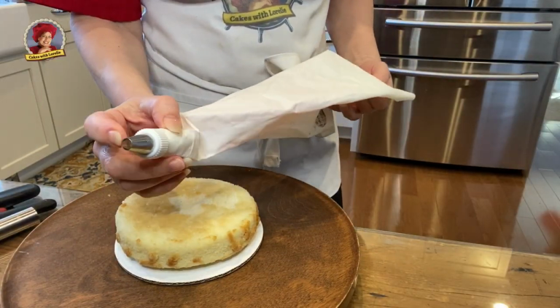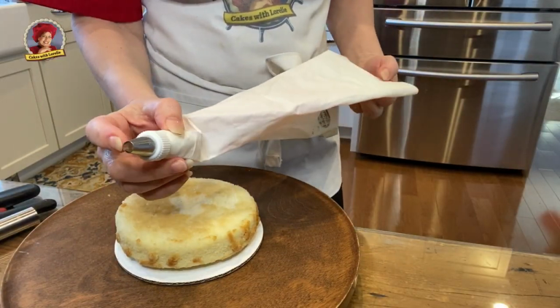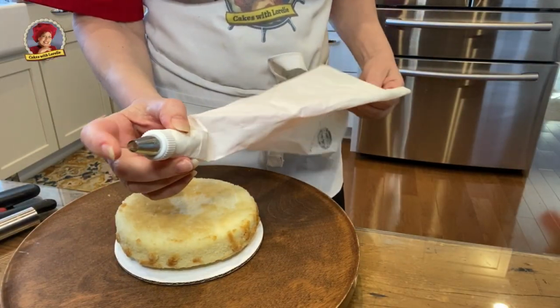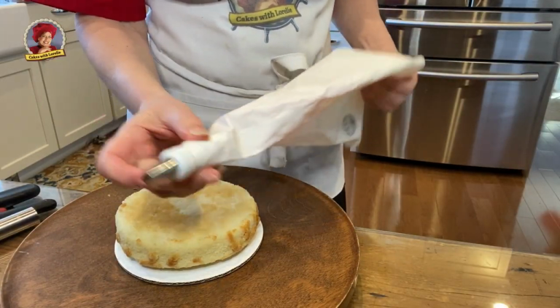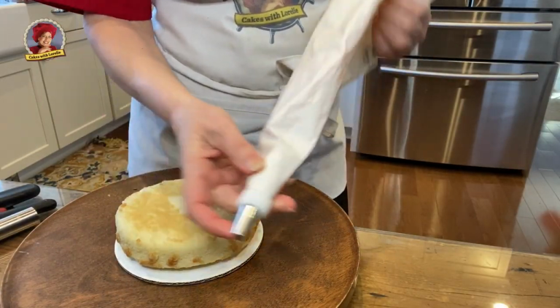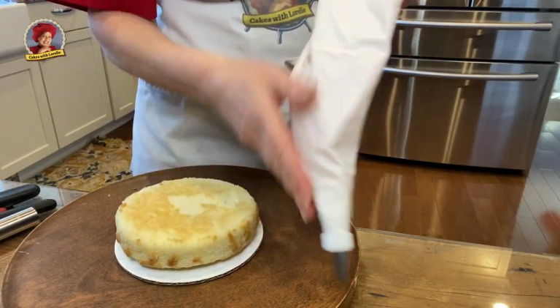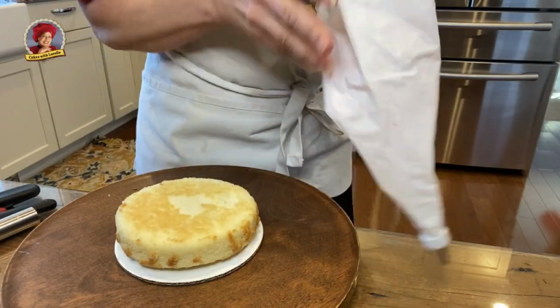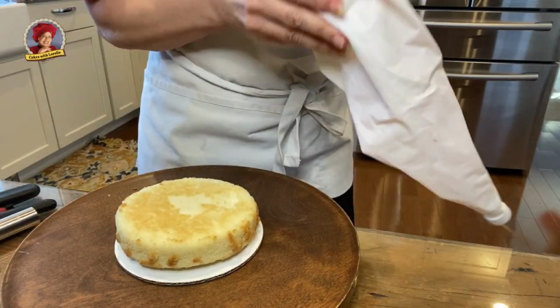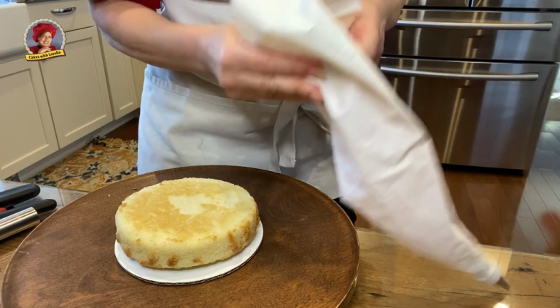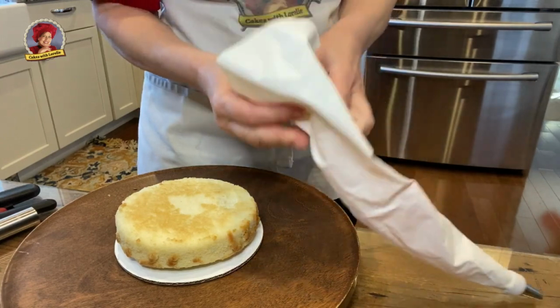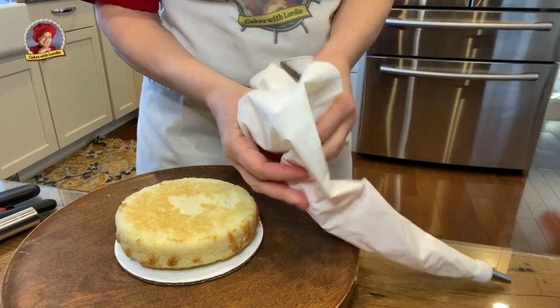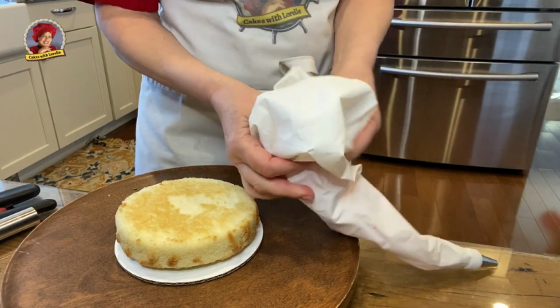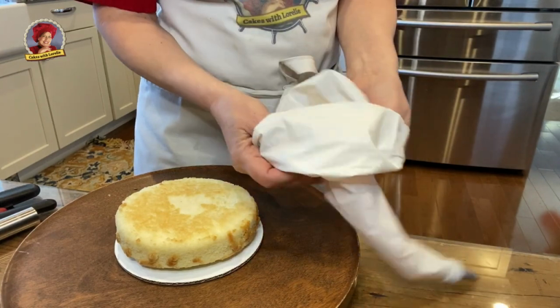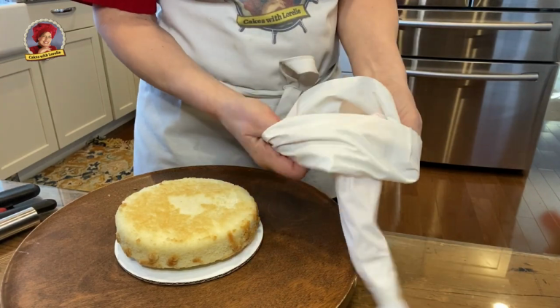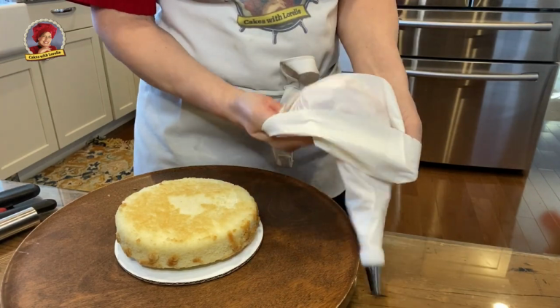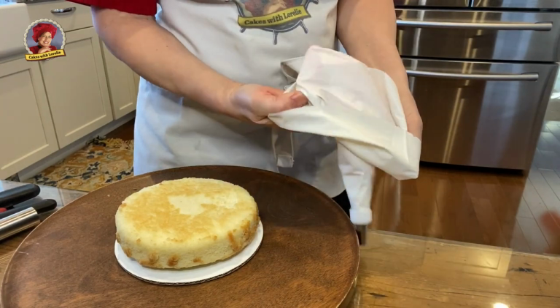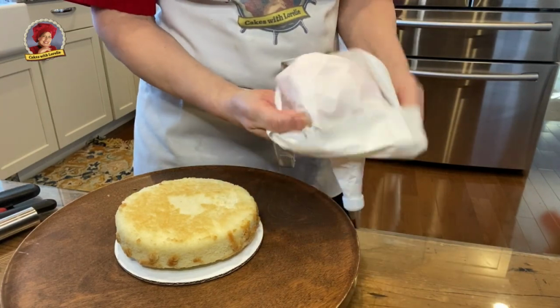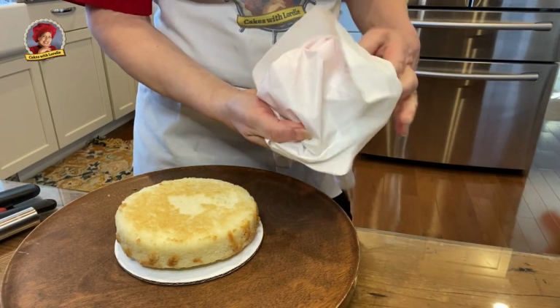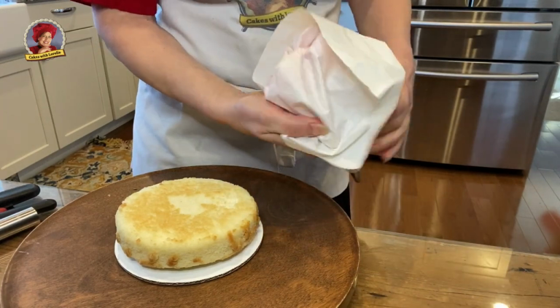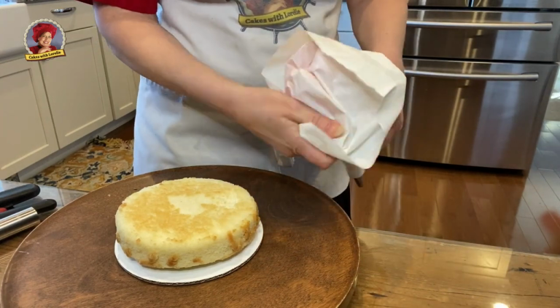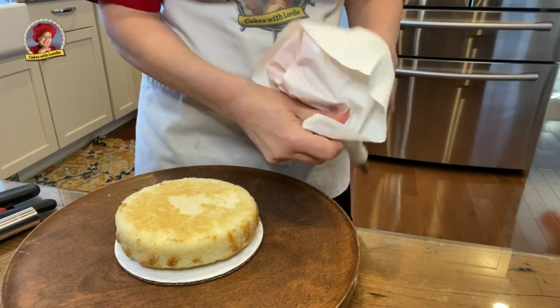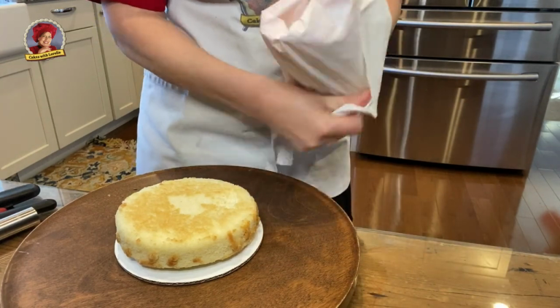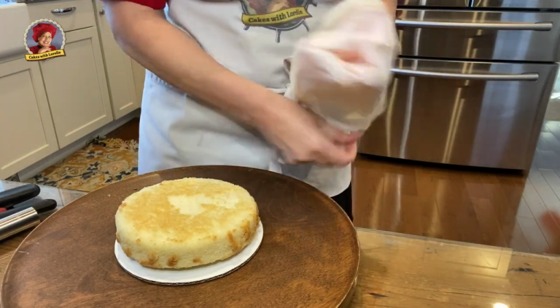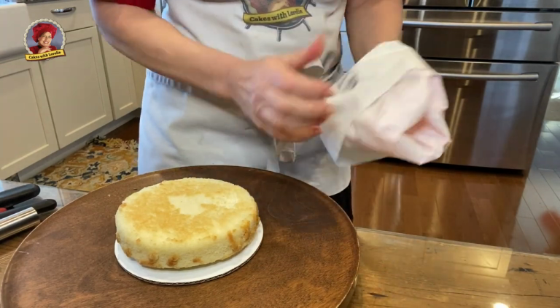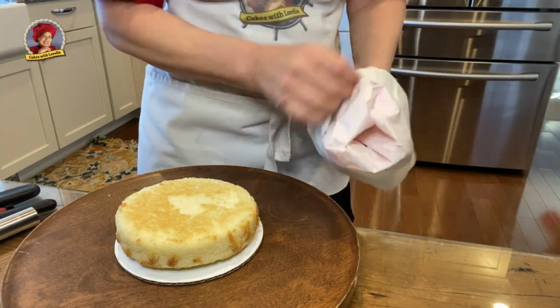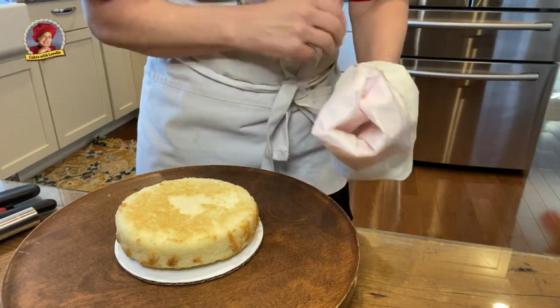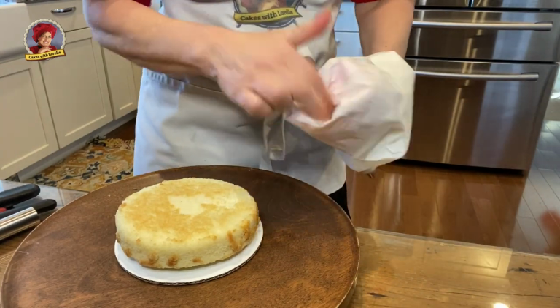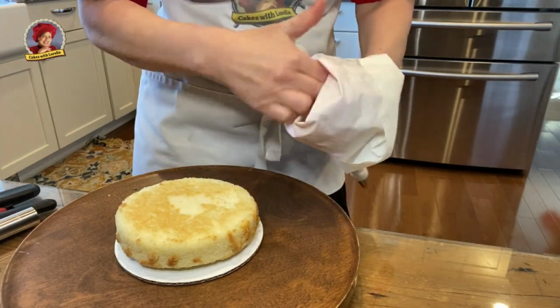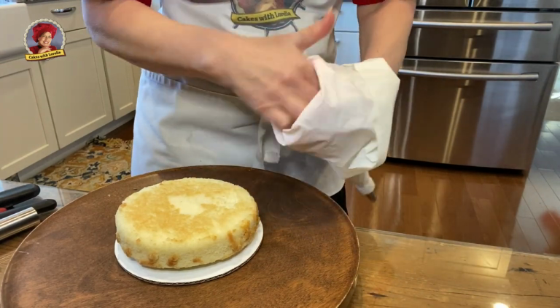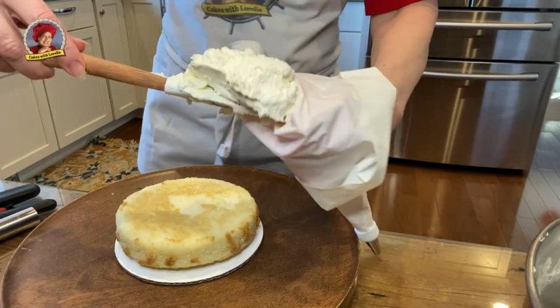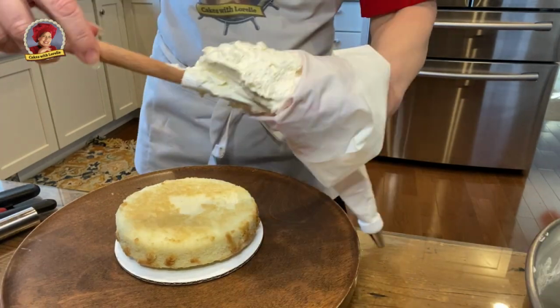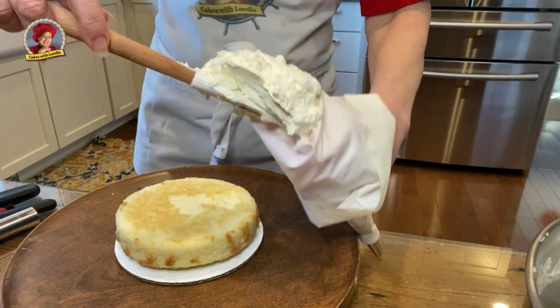You're also going to need a pastry bag with a round tip or a star tip — it really doesn't matter which one. Fill your pastry bag with buttercream.